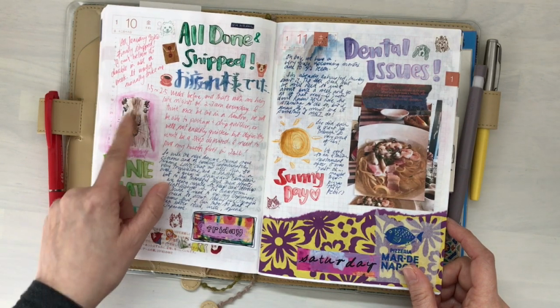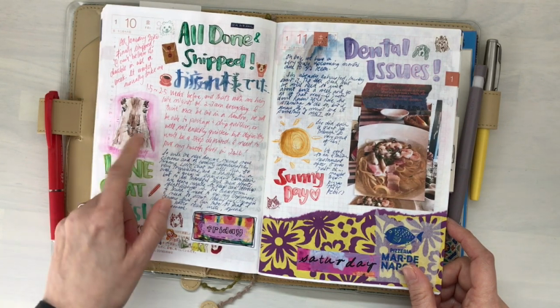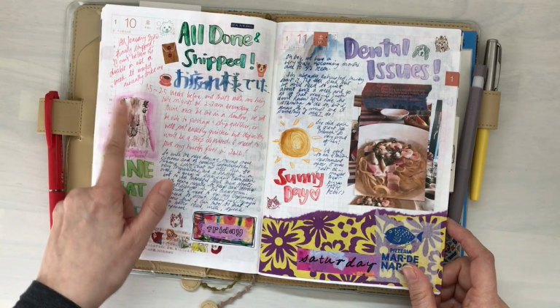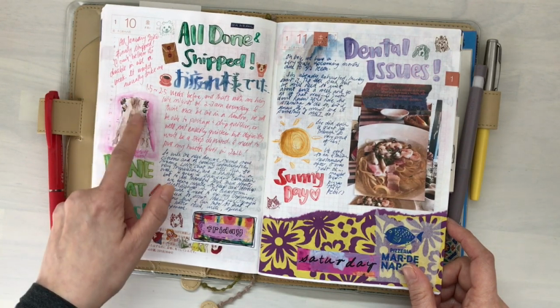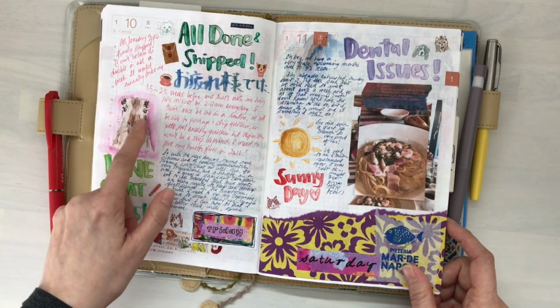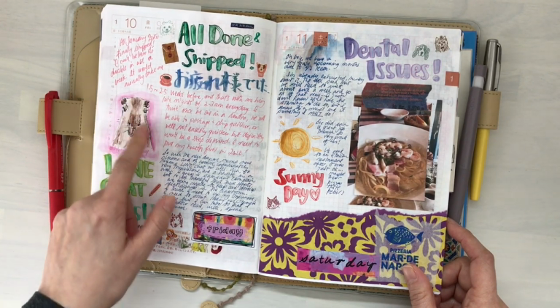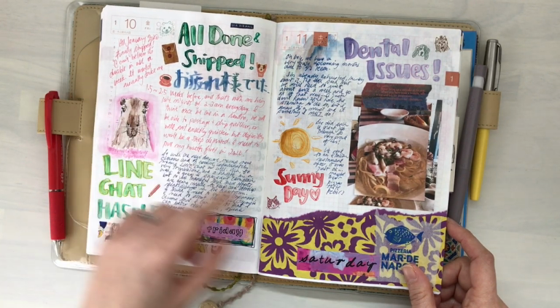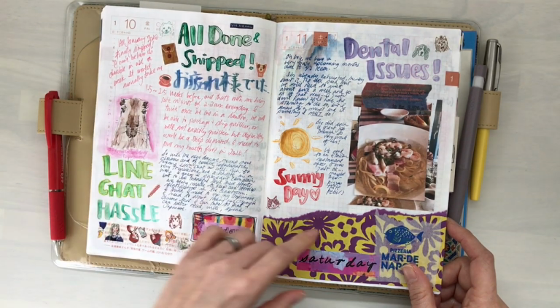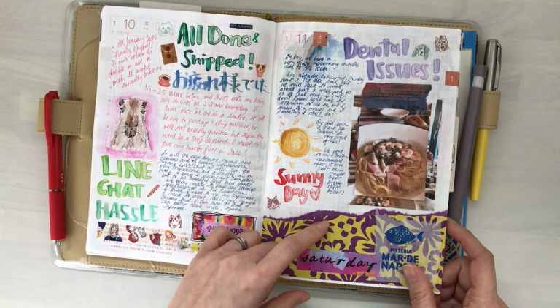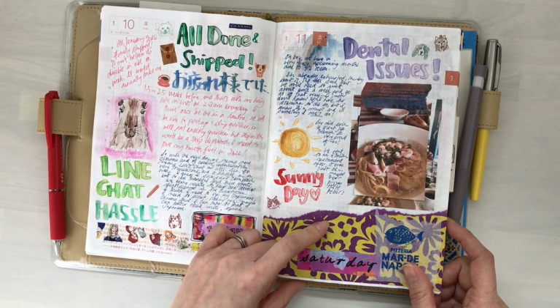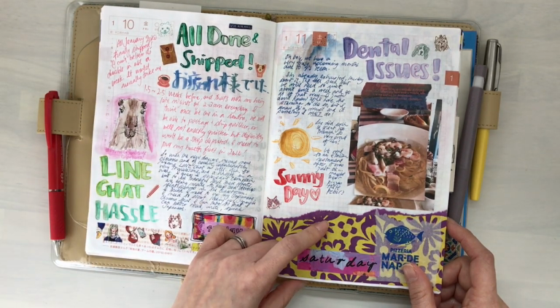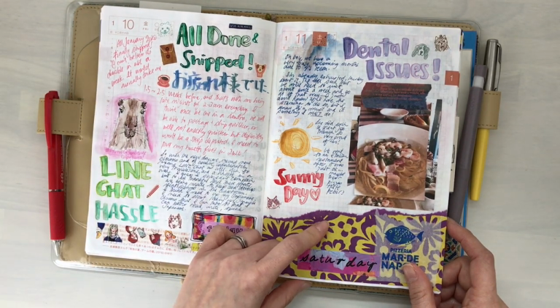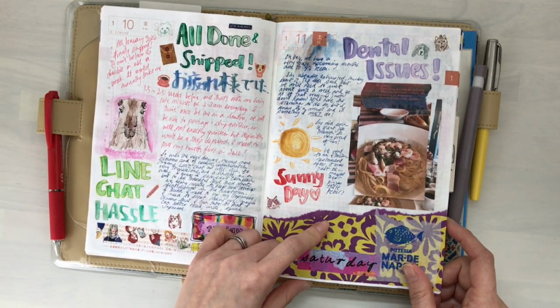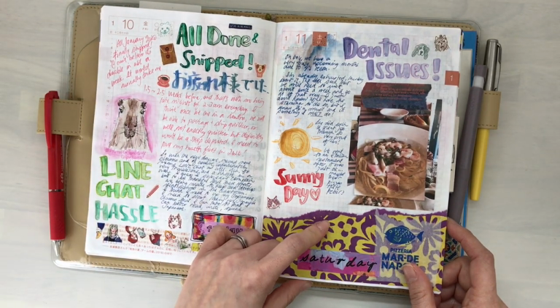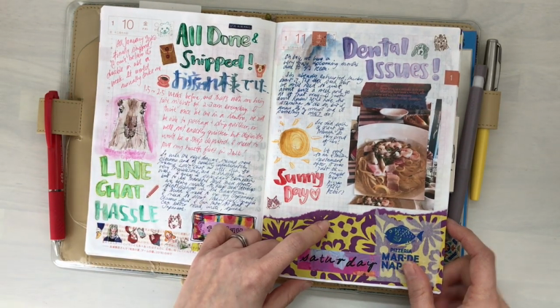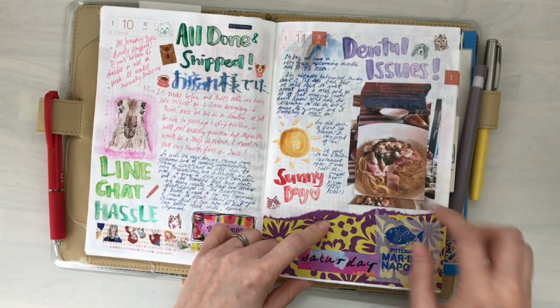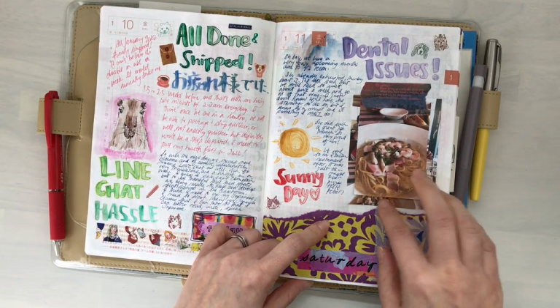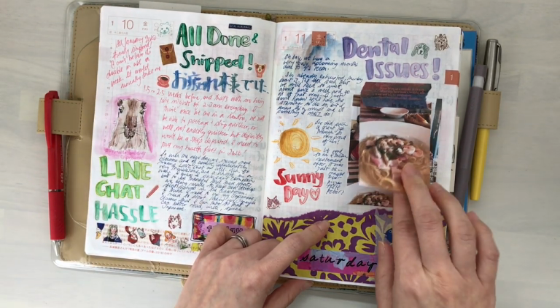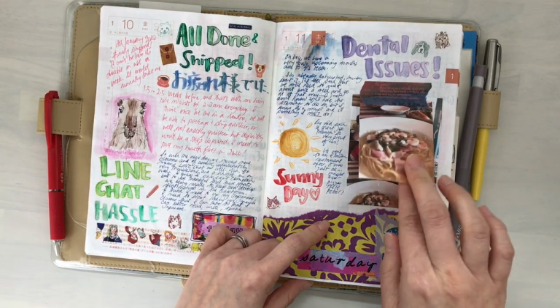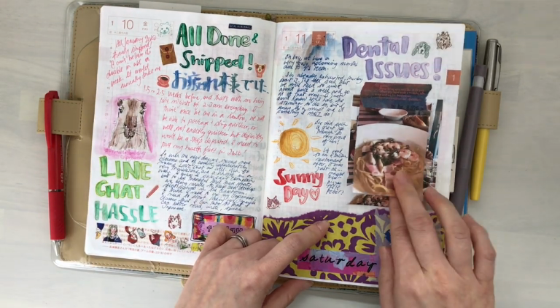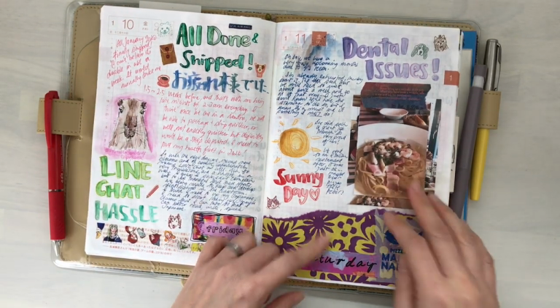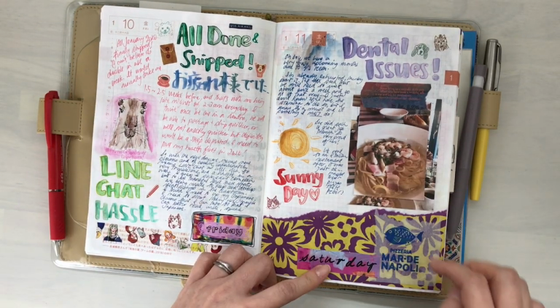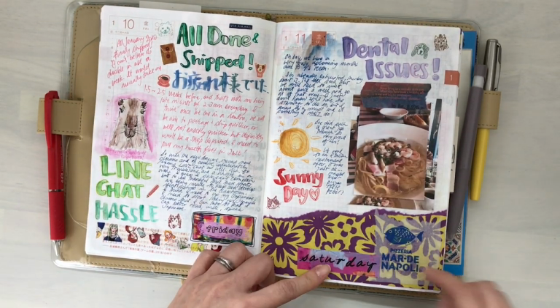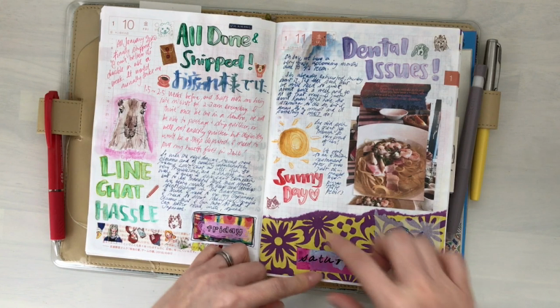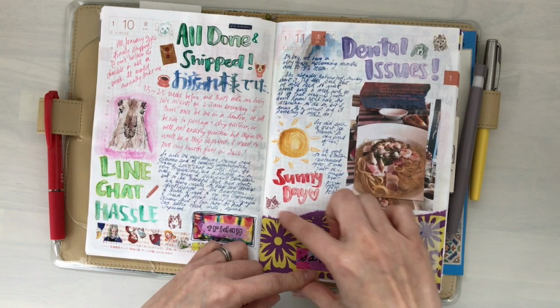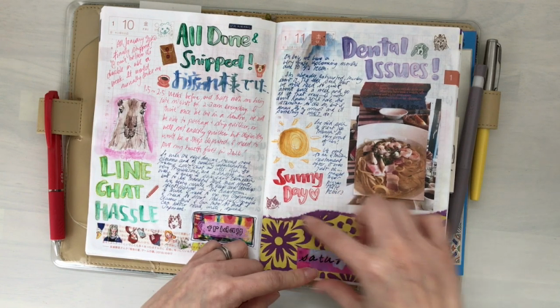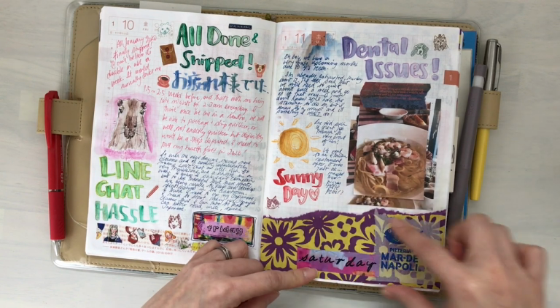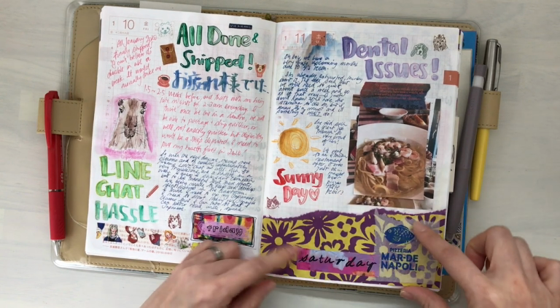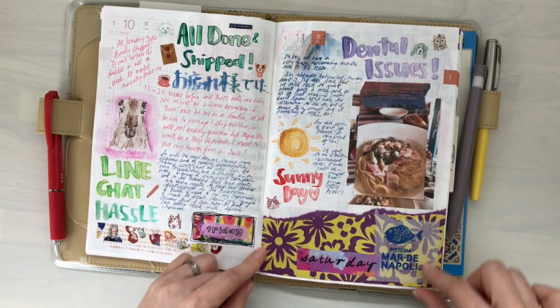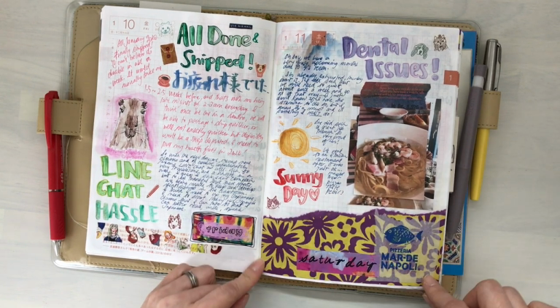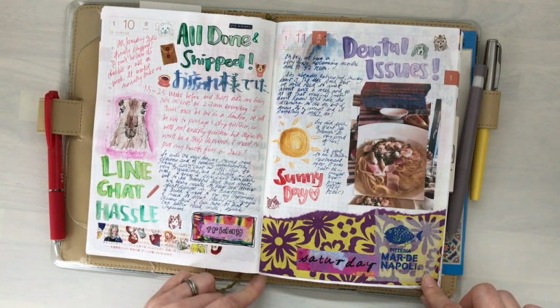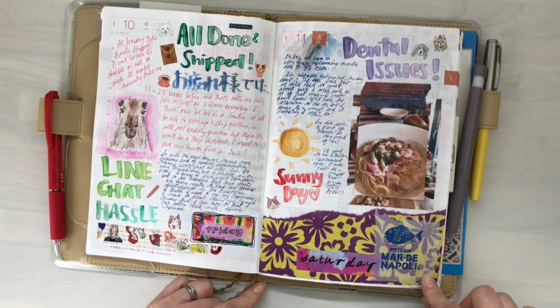More of the Hobonichi challenge and some packaging as well.